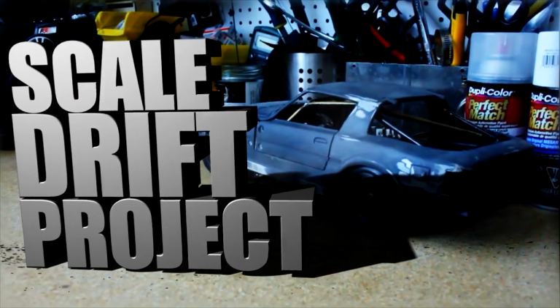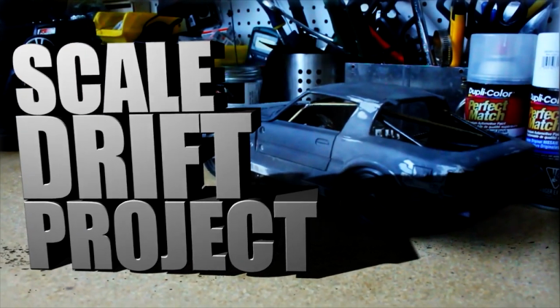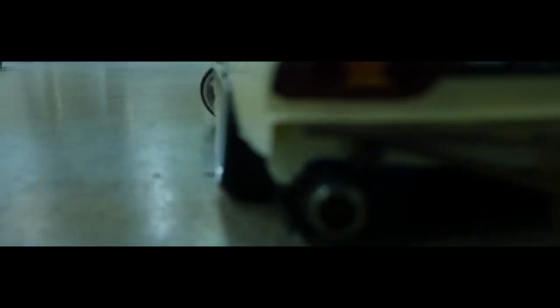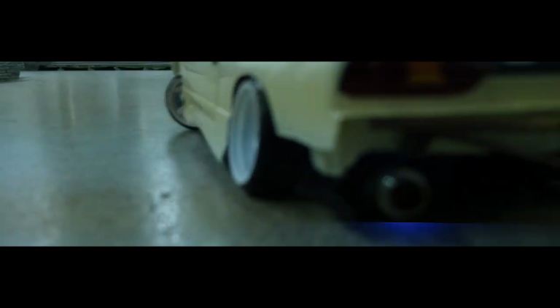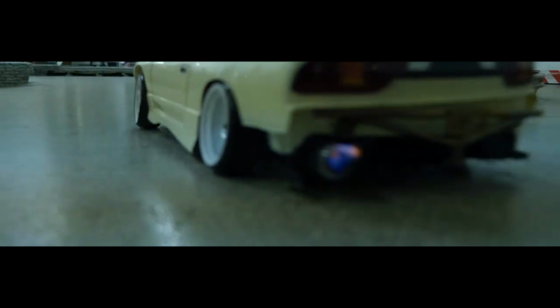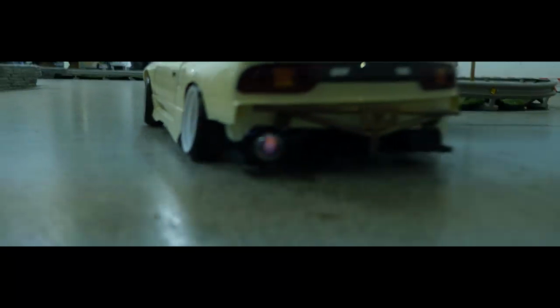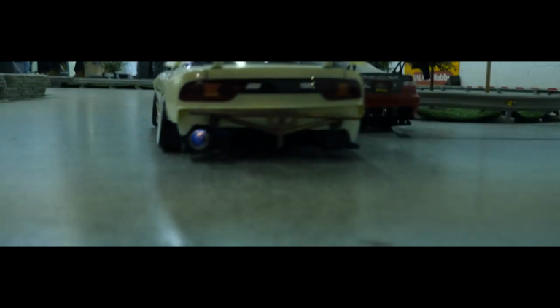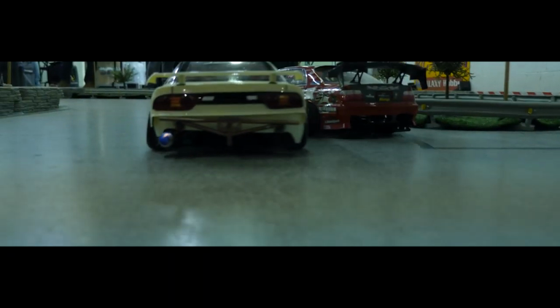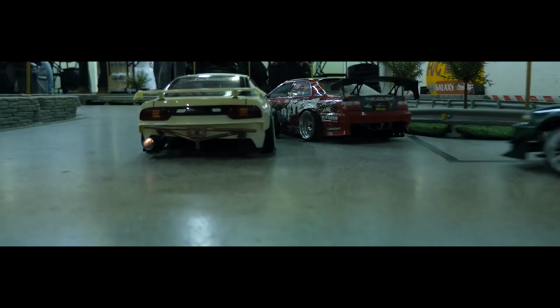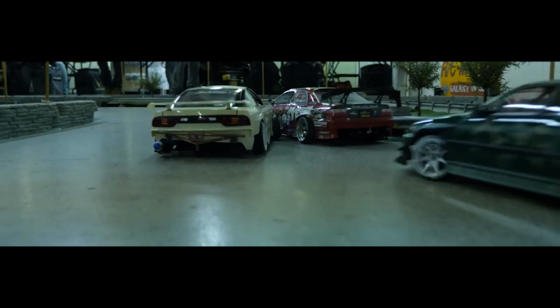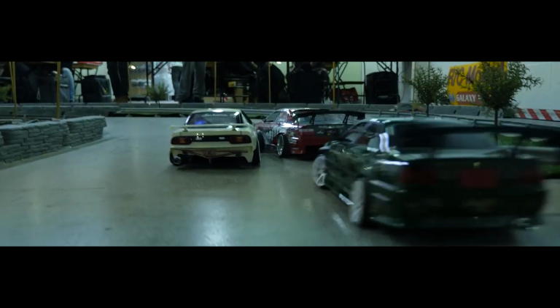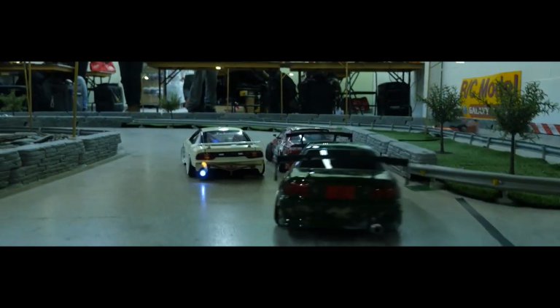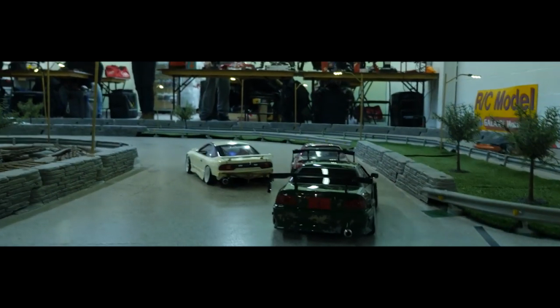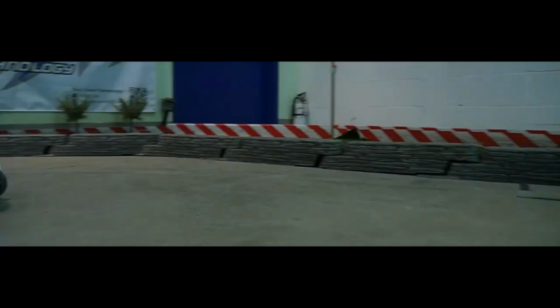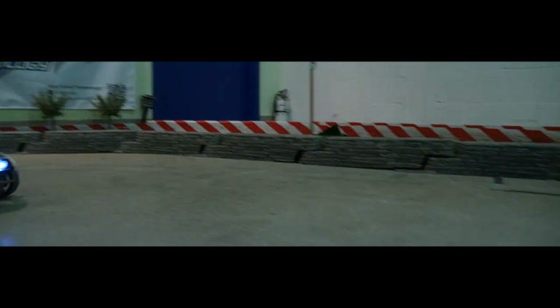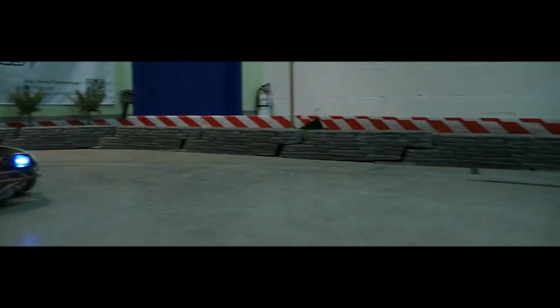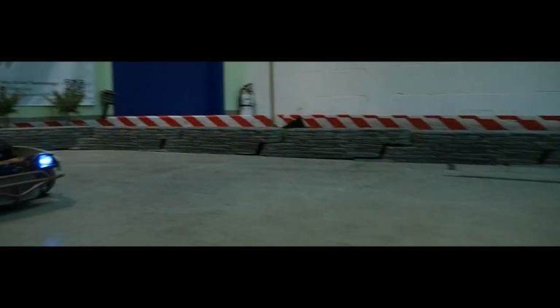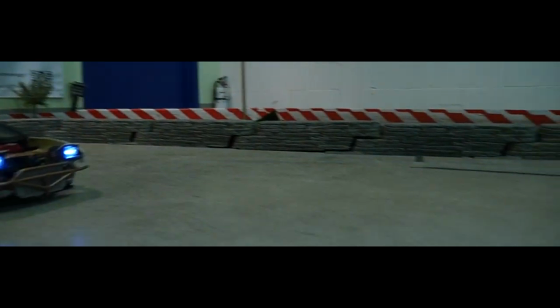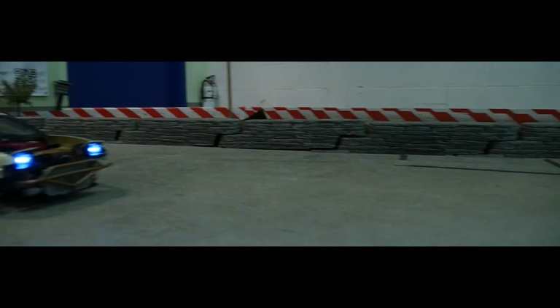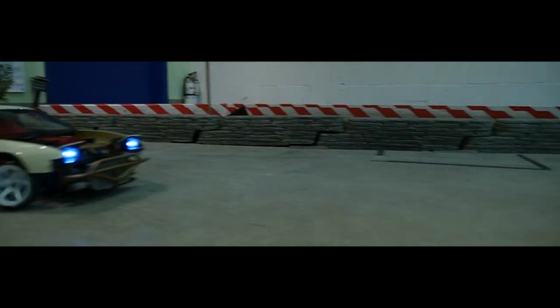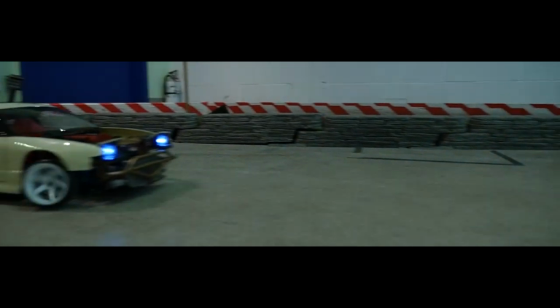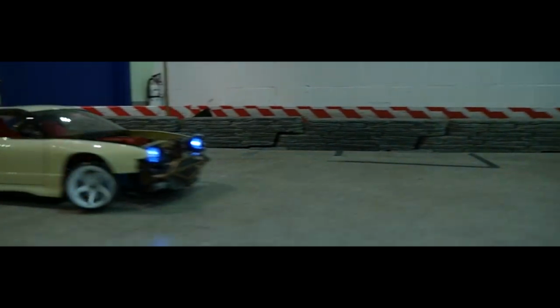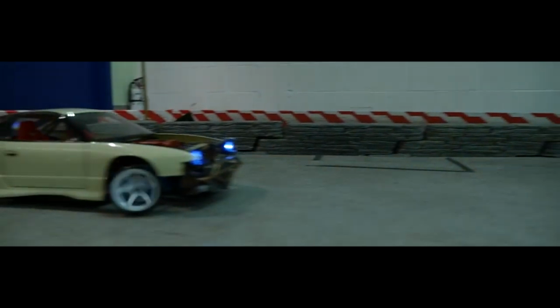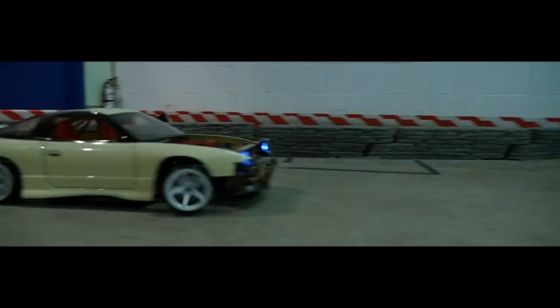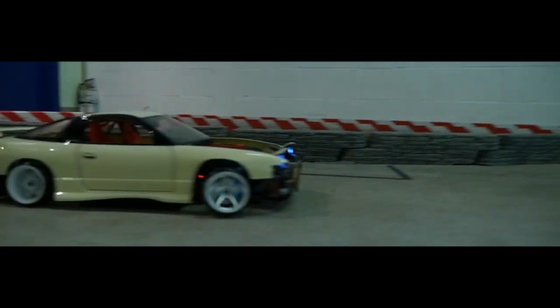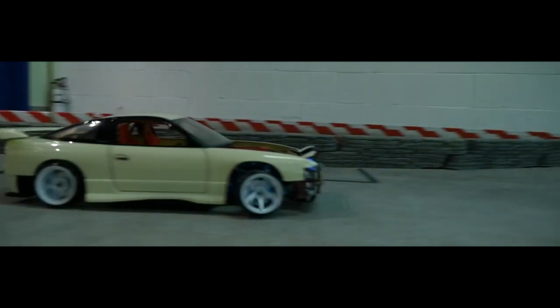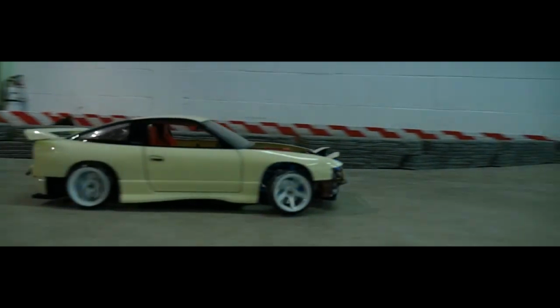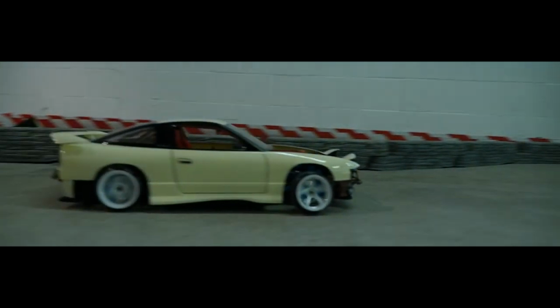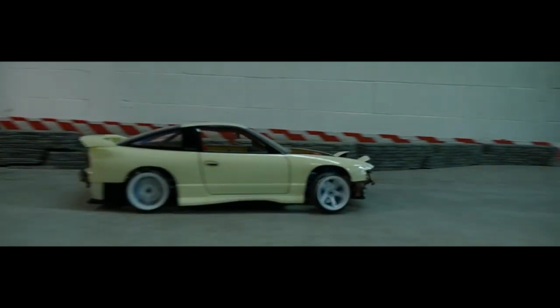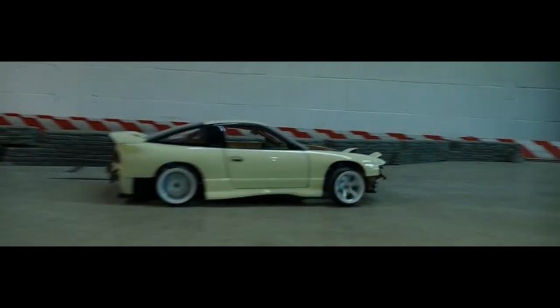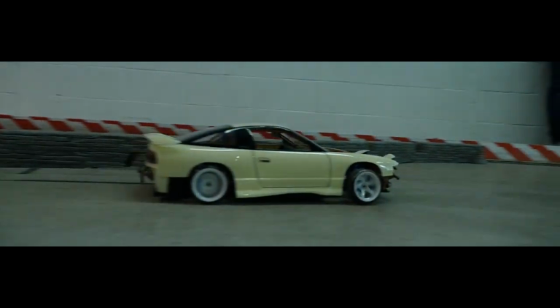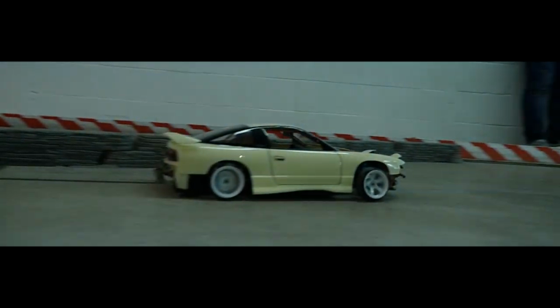And if you've got some time on your hands, as I know a lot of us do, check out the previous scale drift builds.